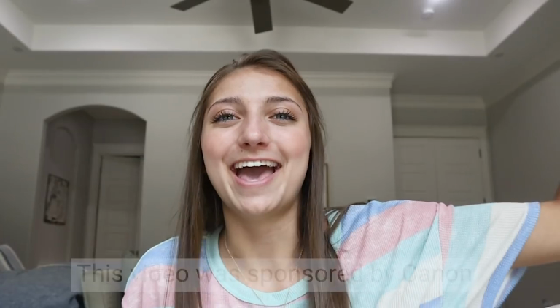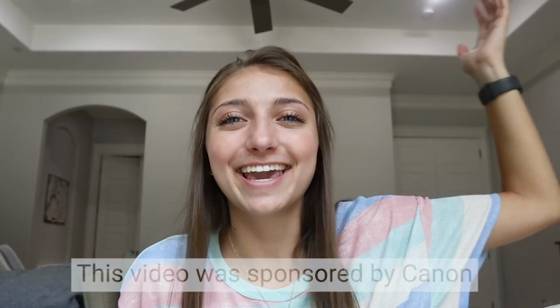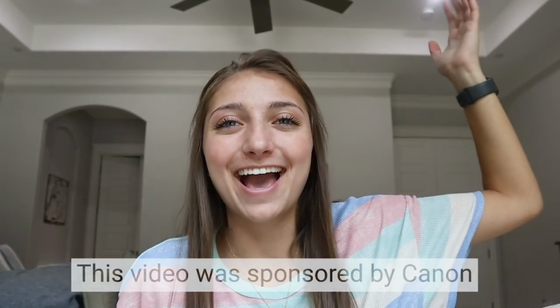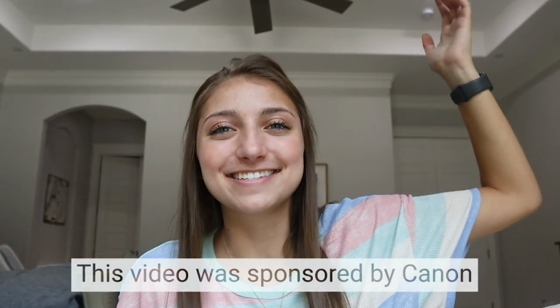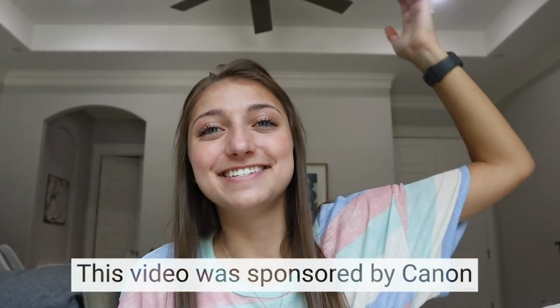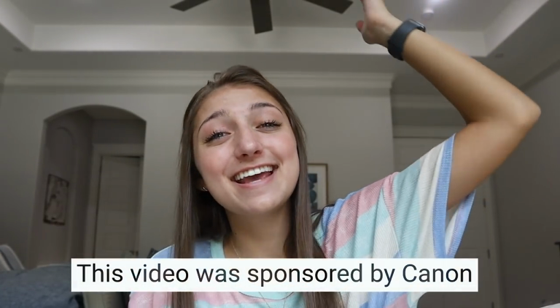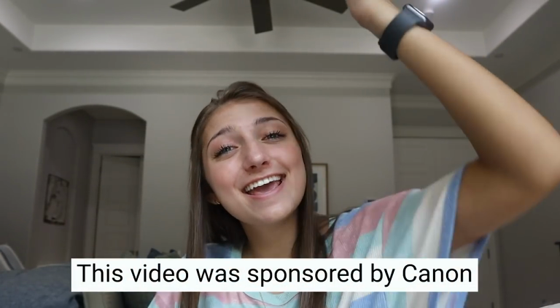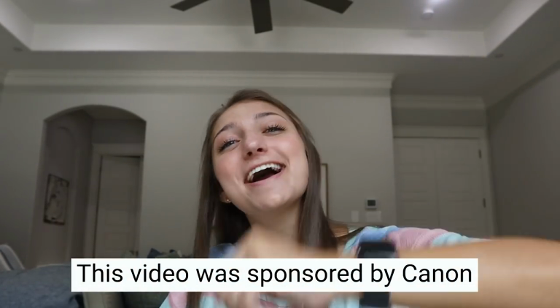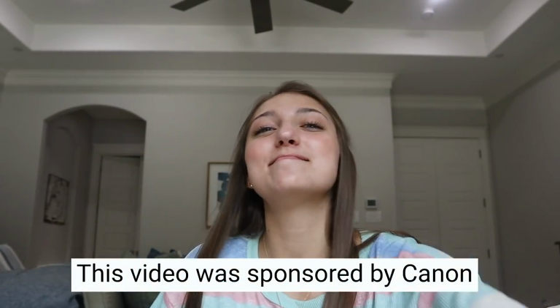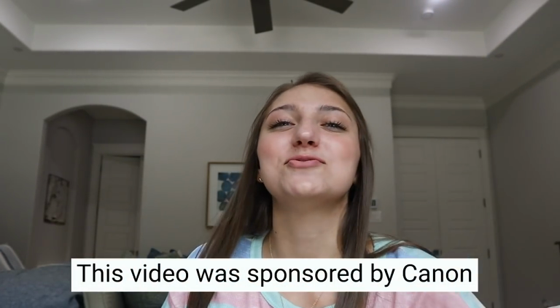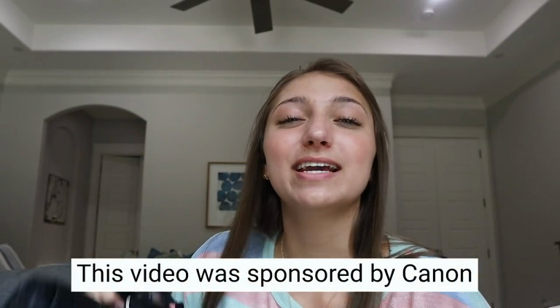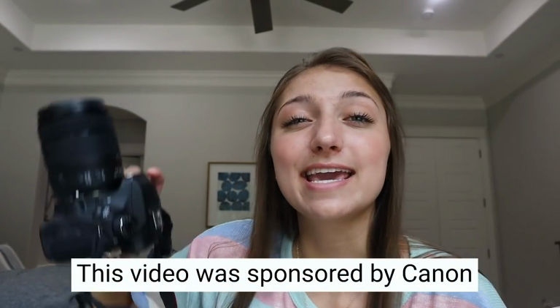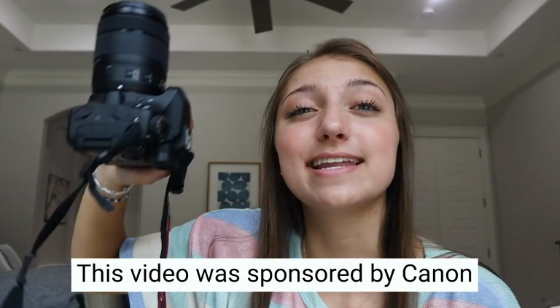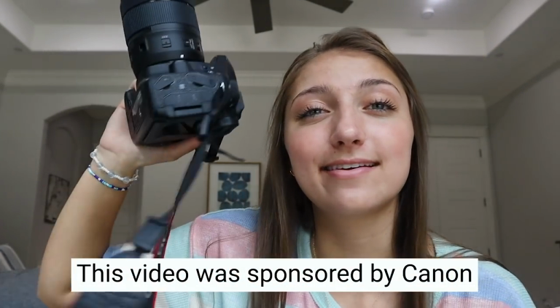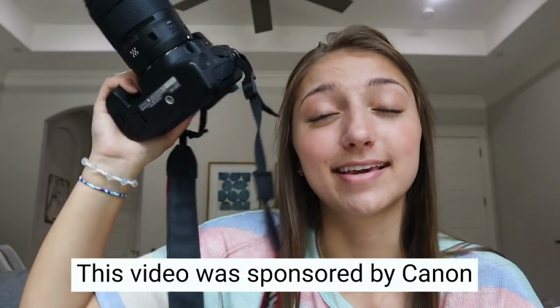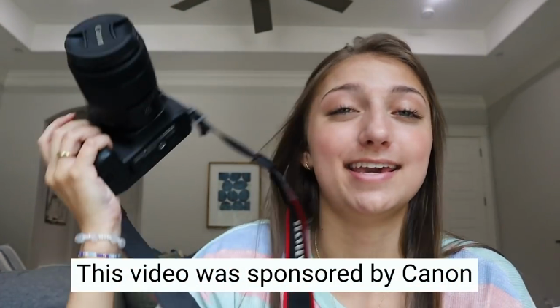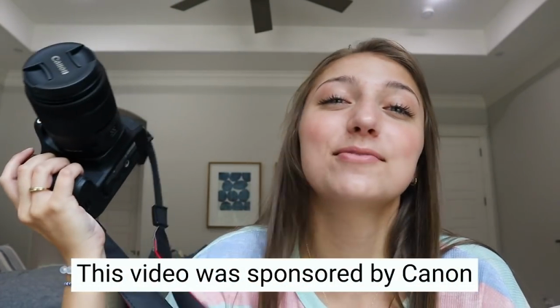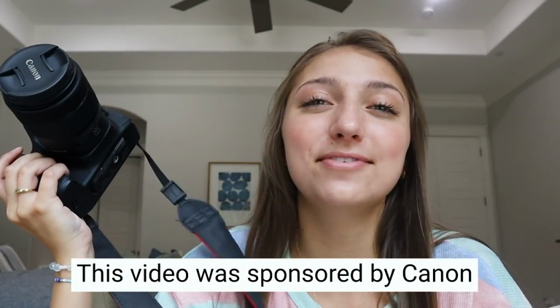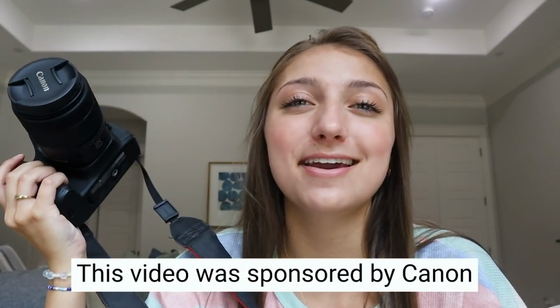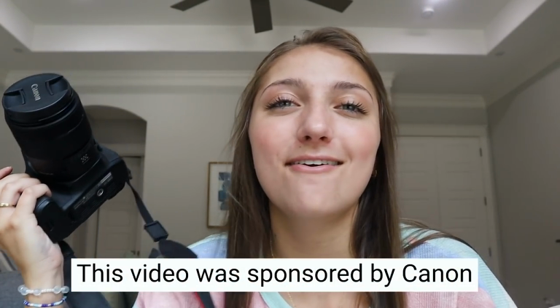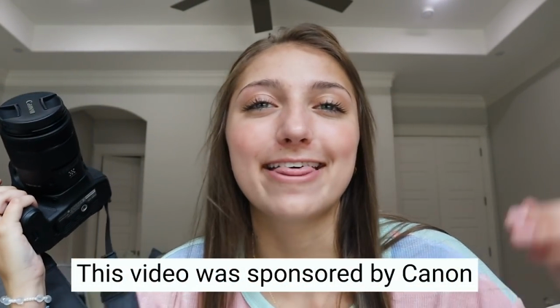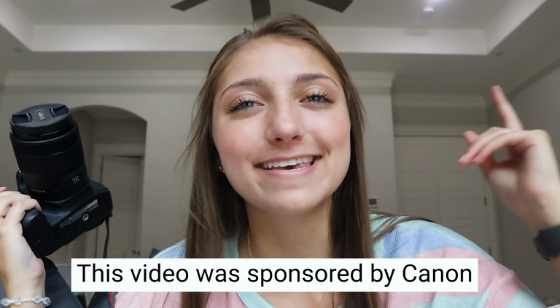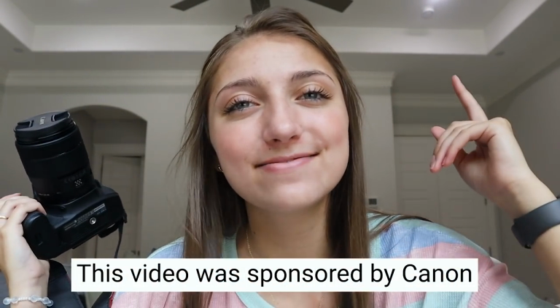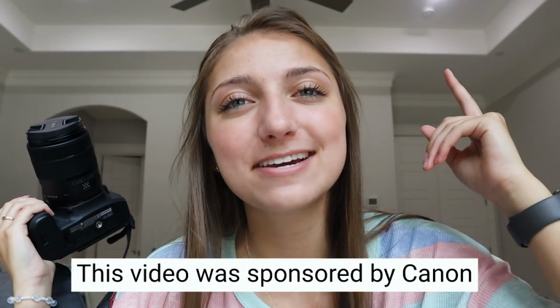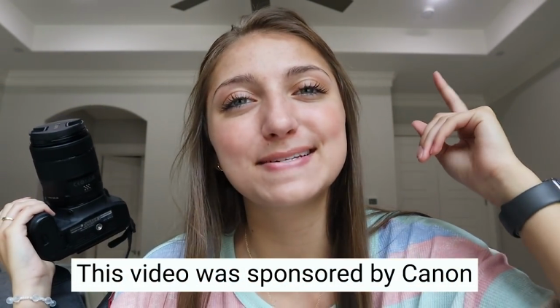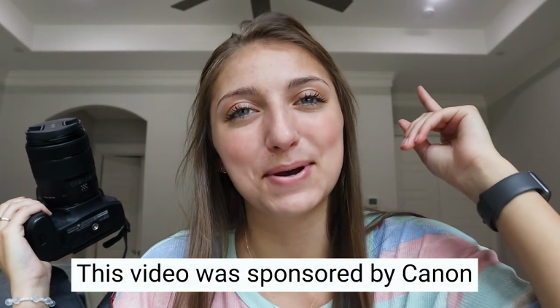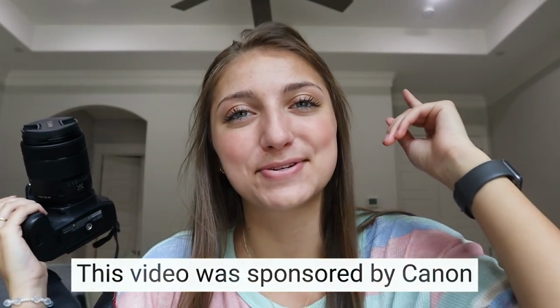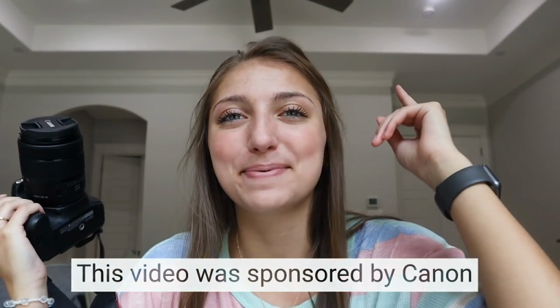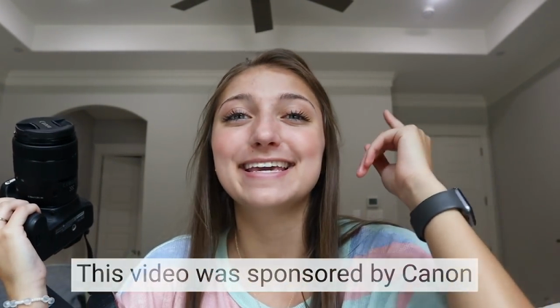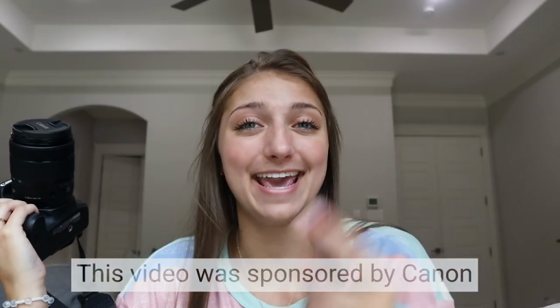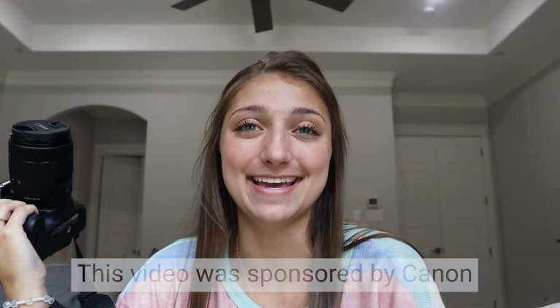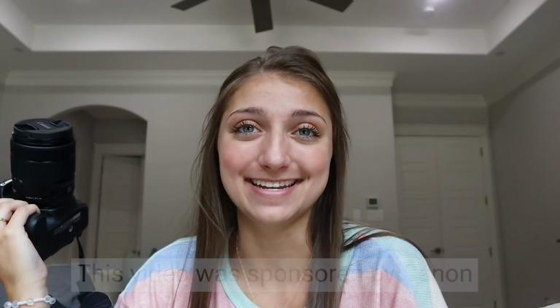Hey guys, today I'm doing another camera video and this video is sponsored by Canon.